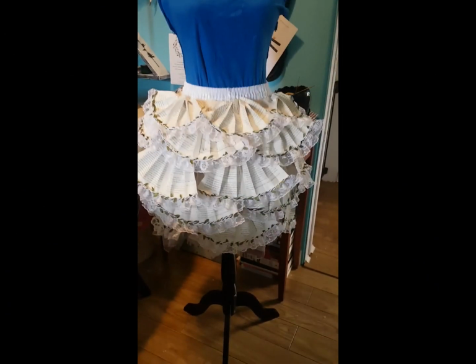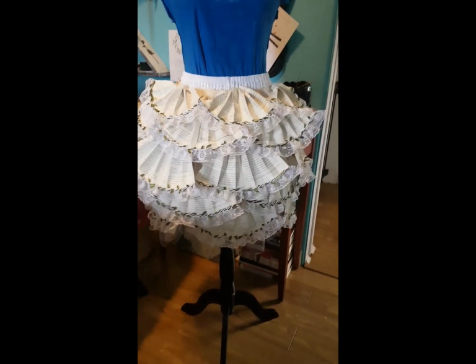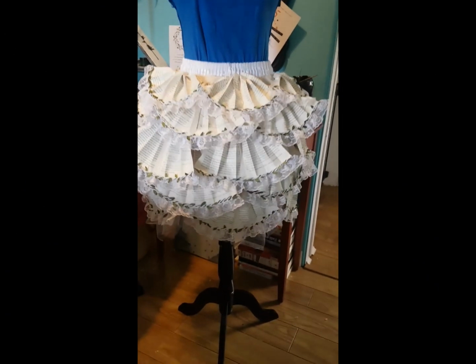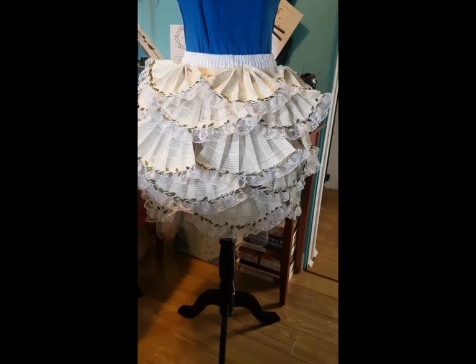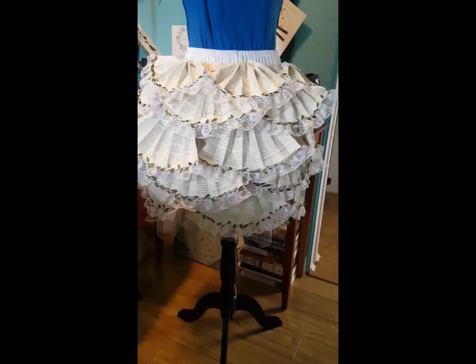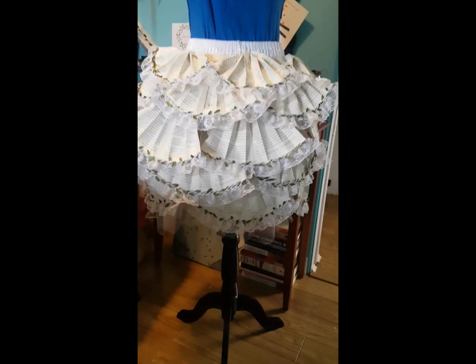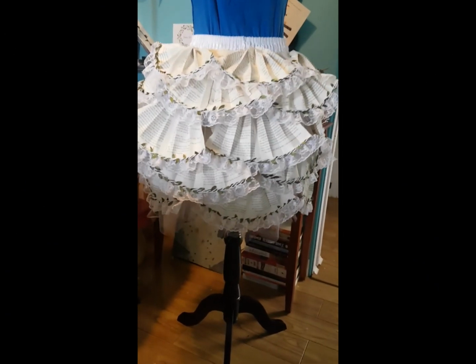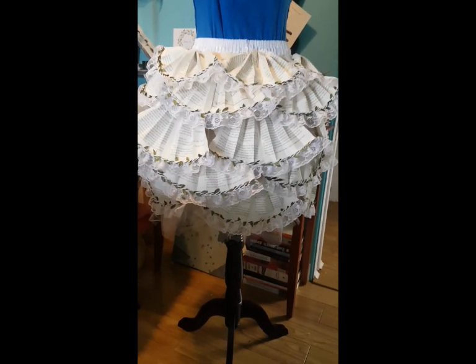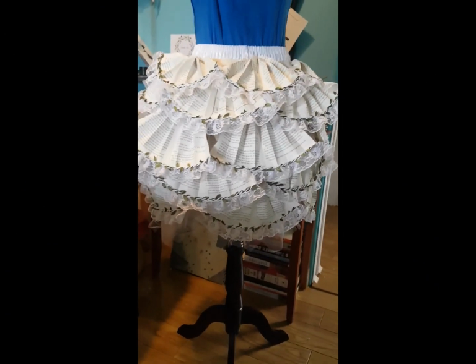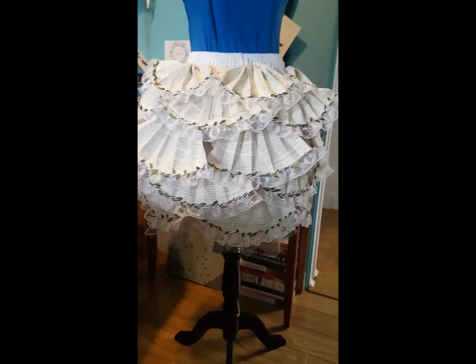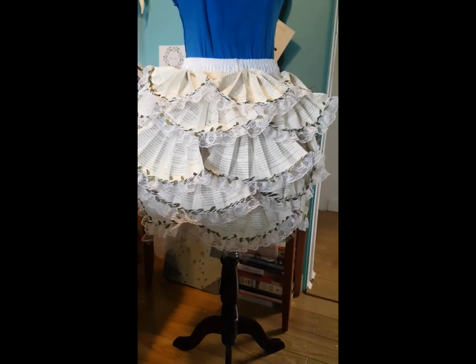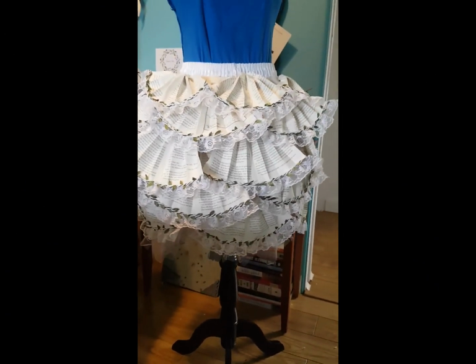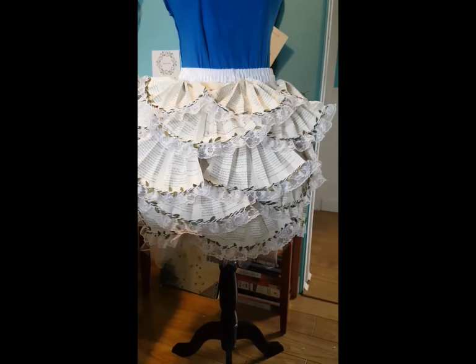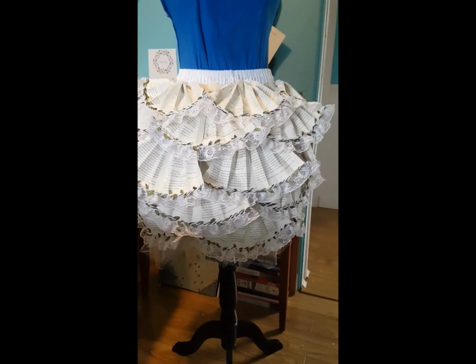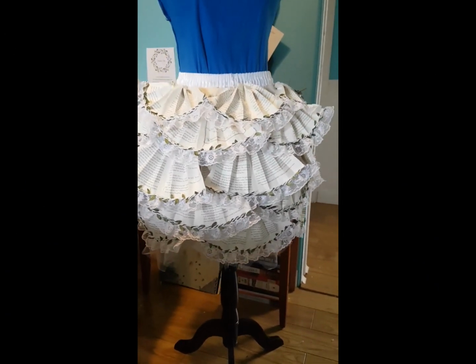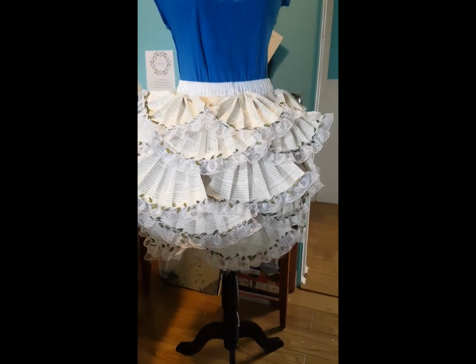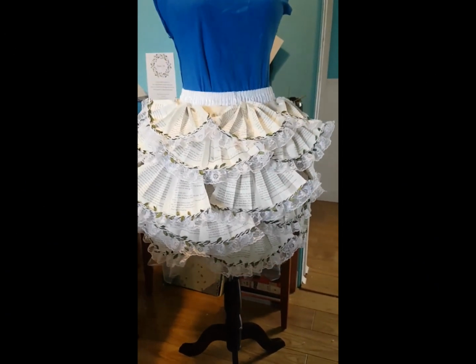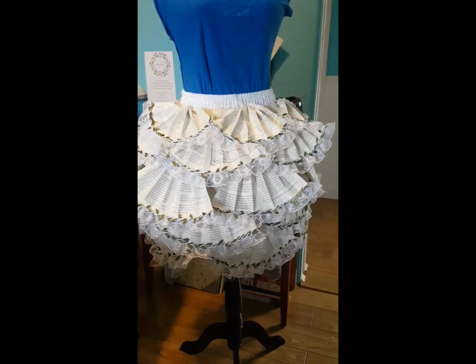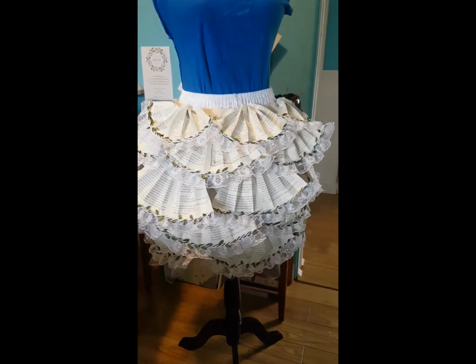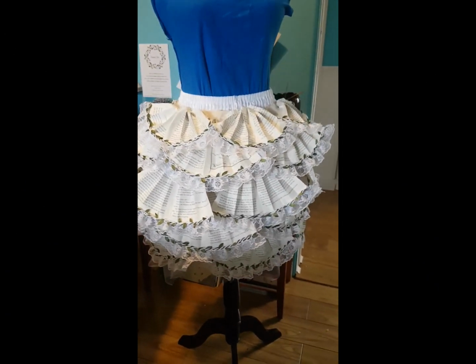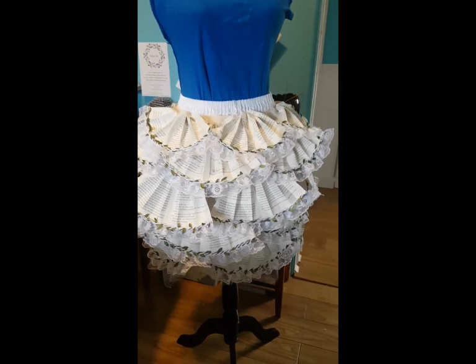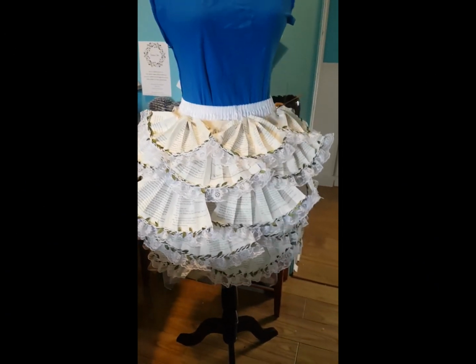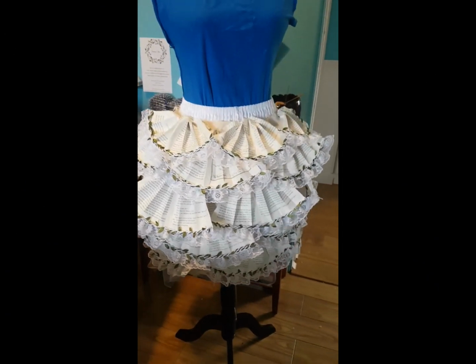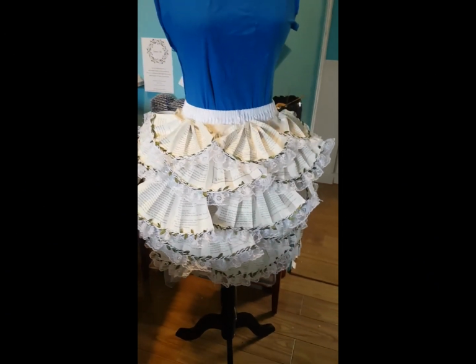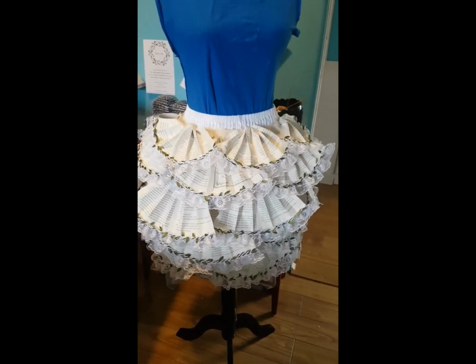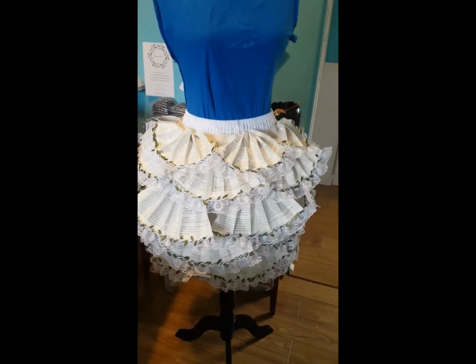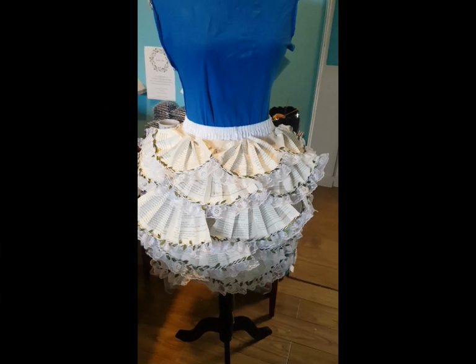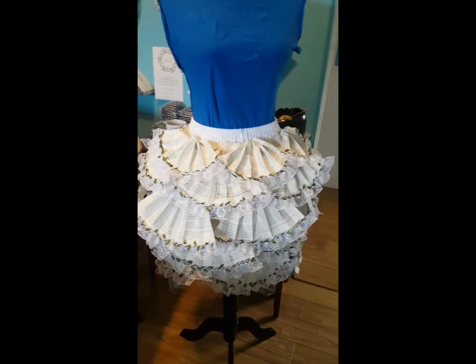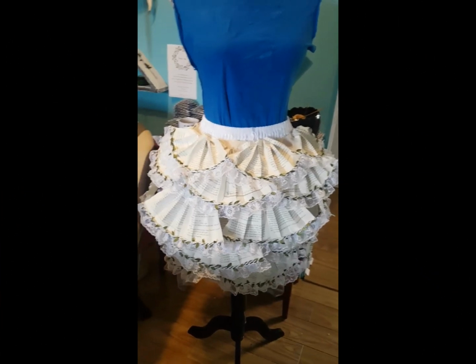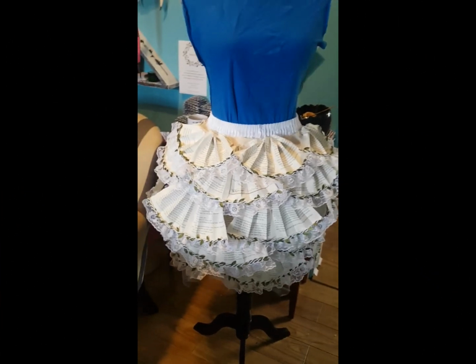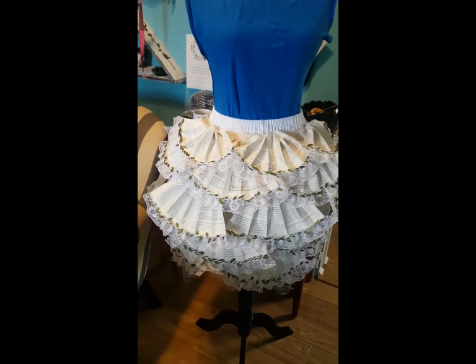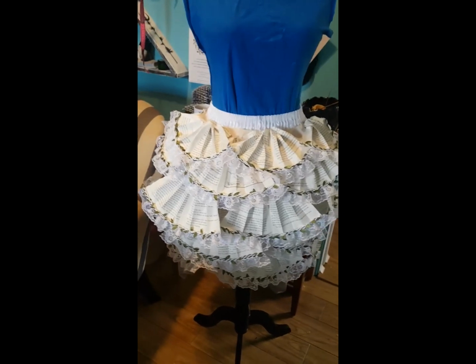Here it is — the fifth and final layer of fans on the skirt. Thanks for watchin', see you soon!